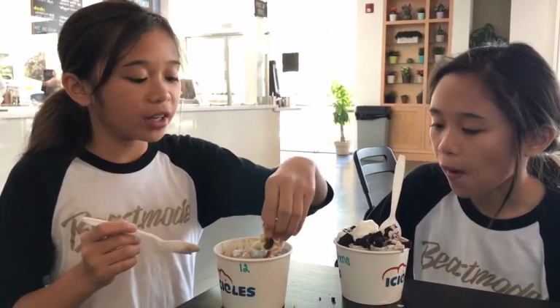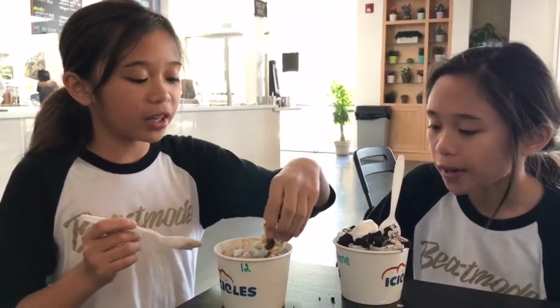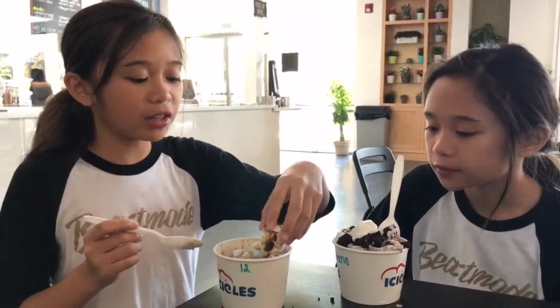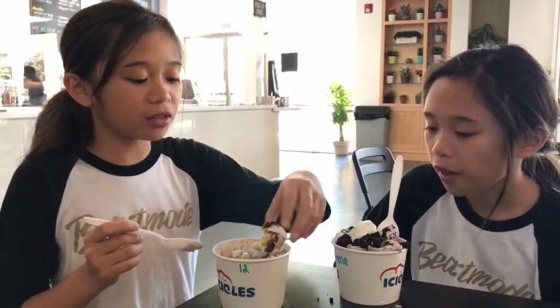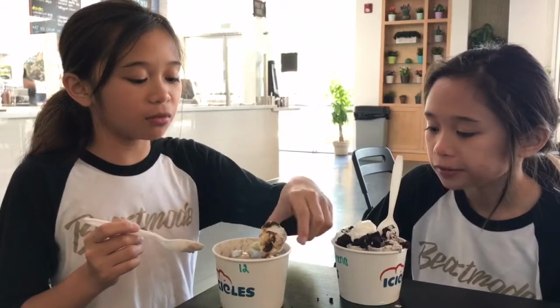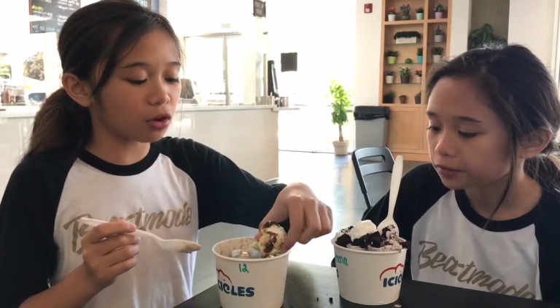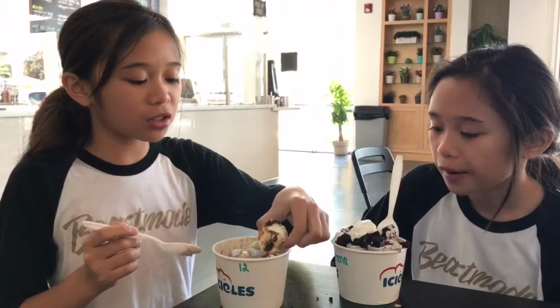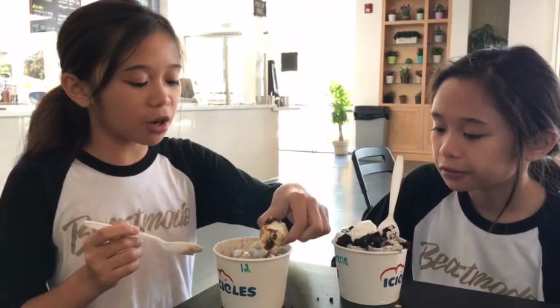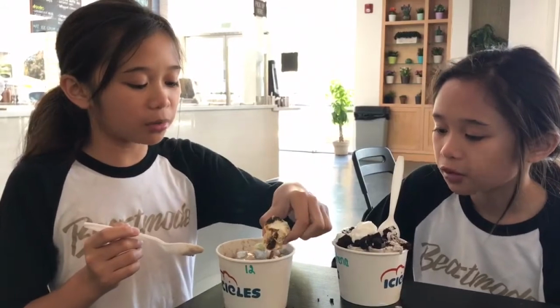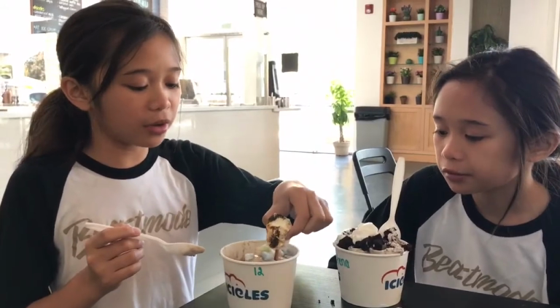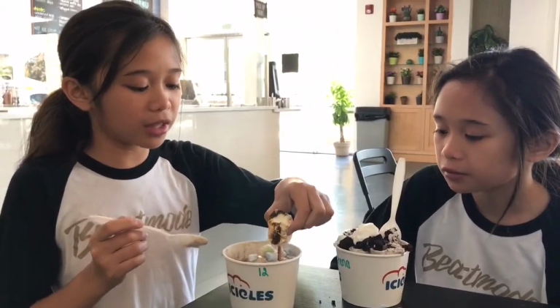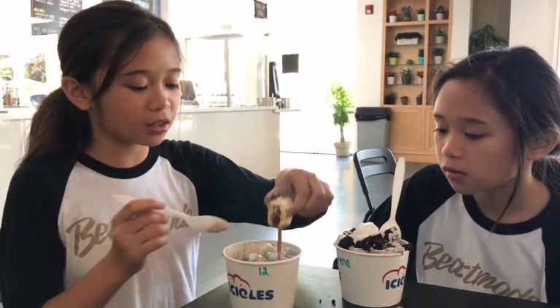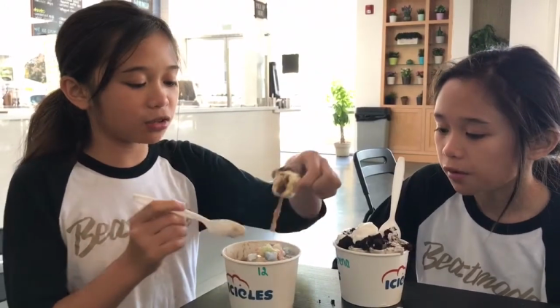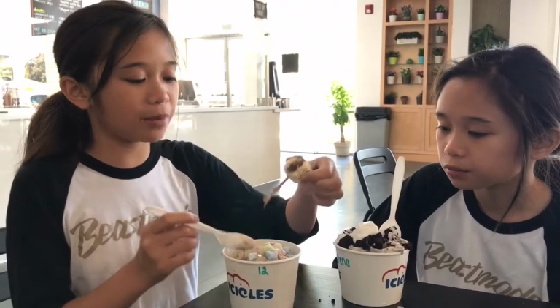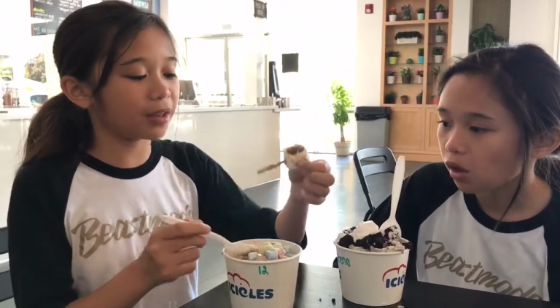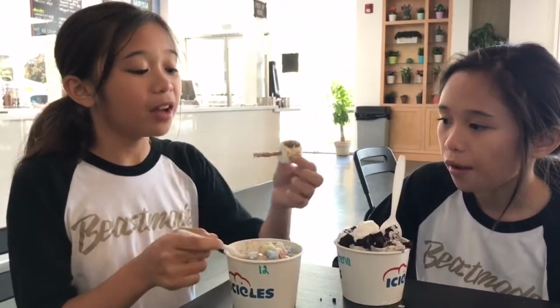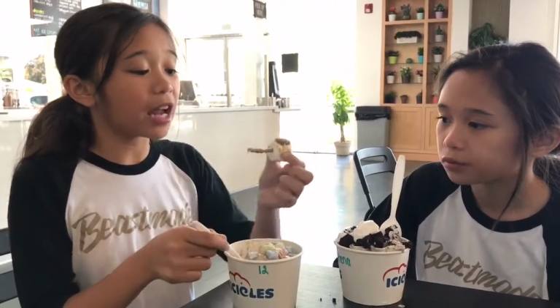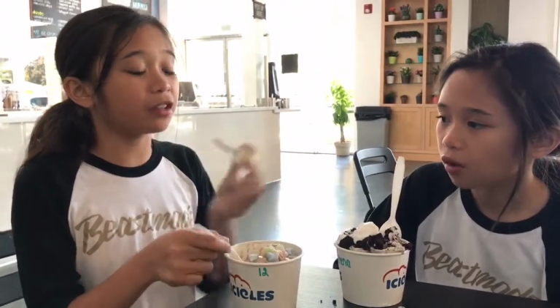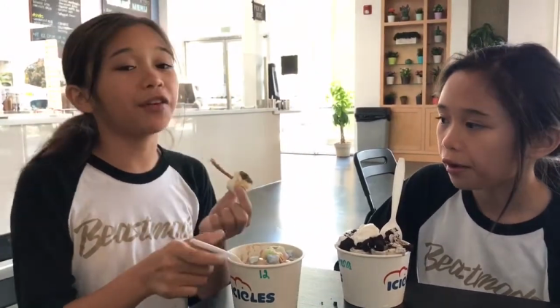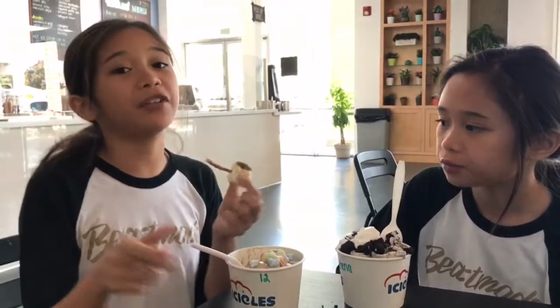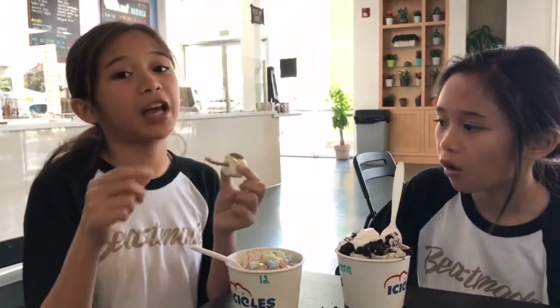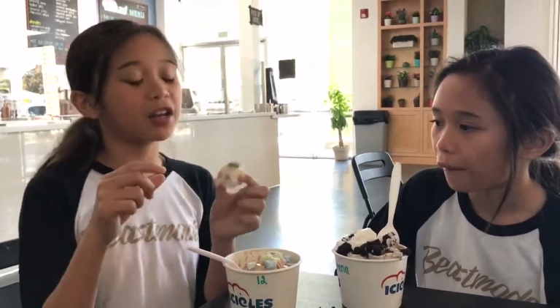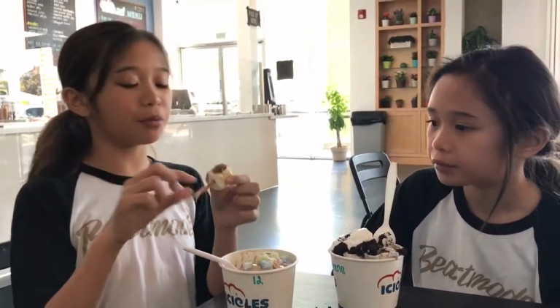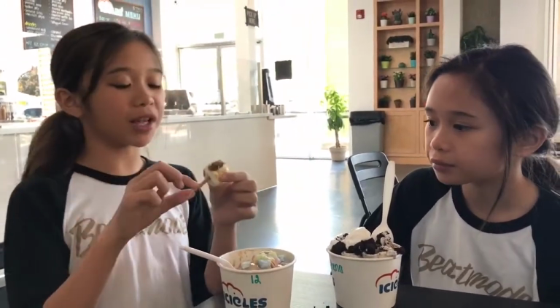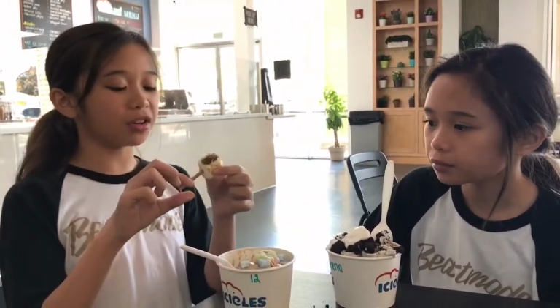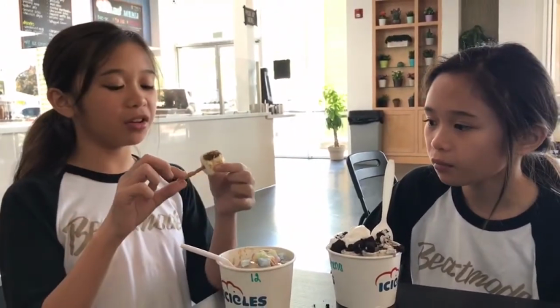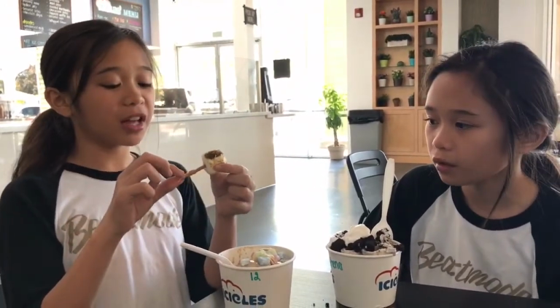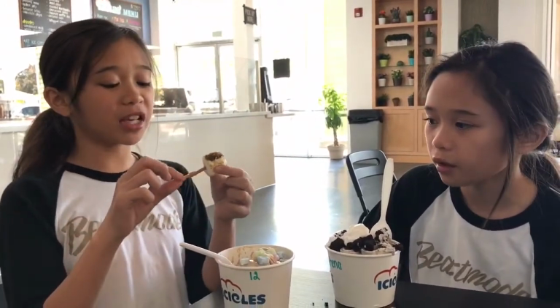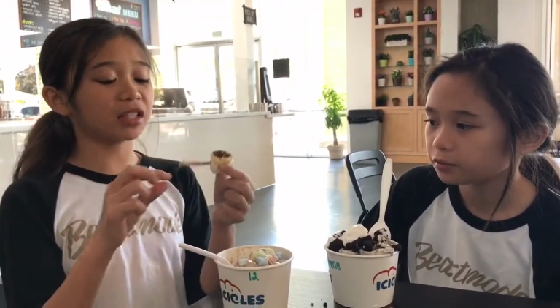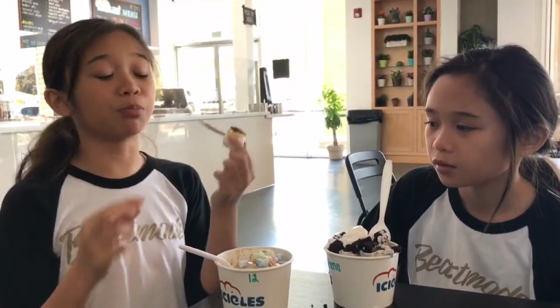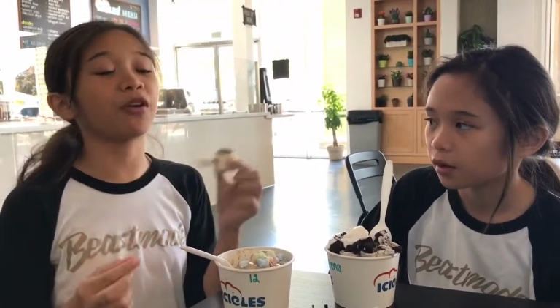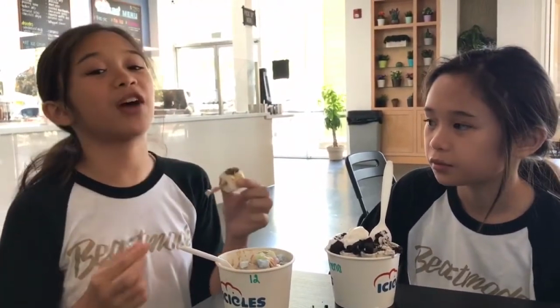Even this roasted marshmallow — it's creamy, and I love how they added it. It tastes perfect.